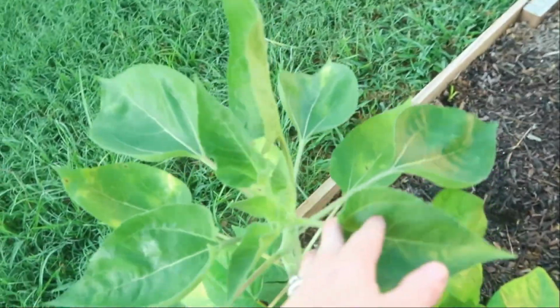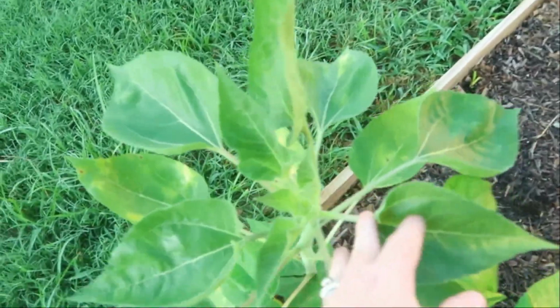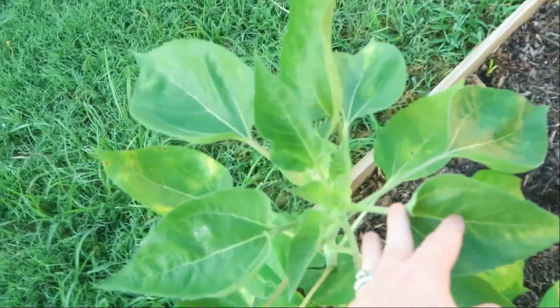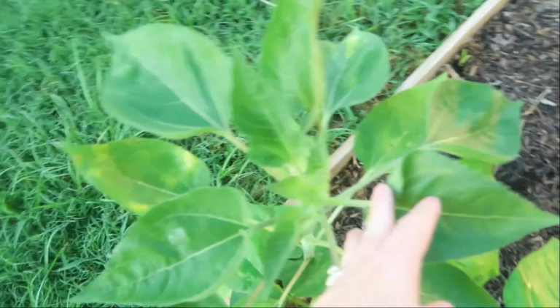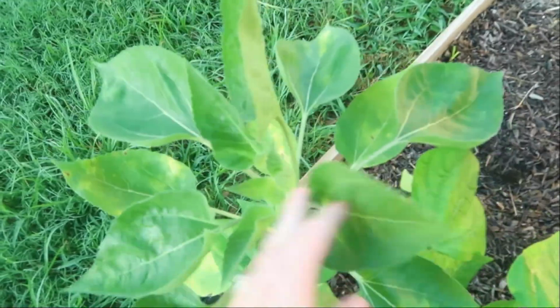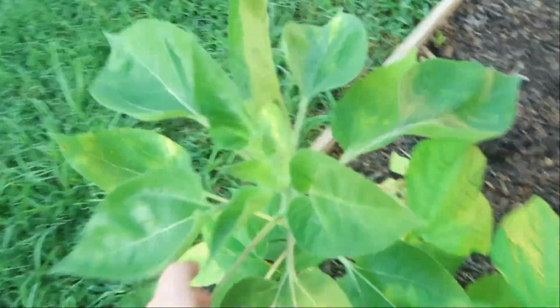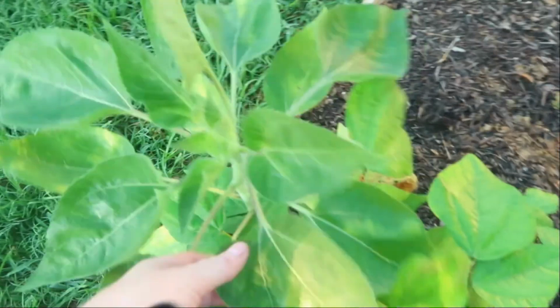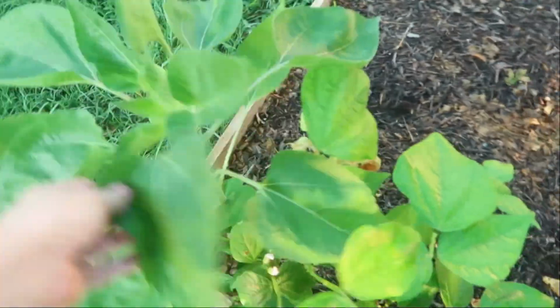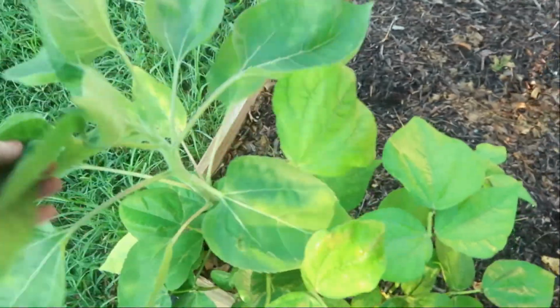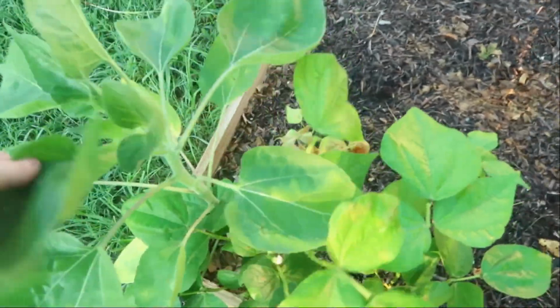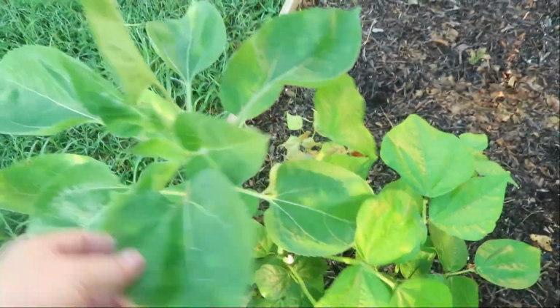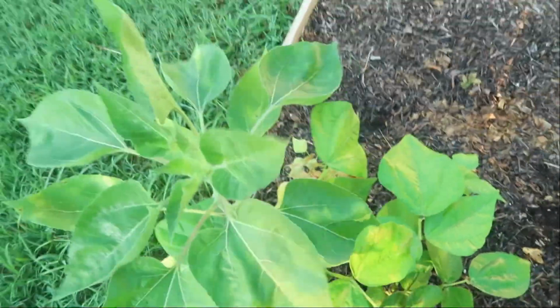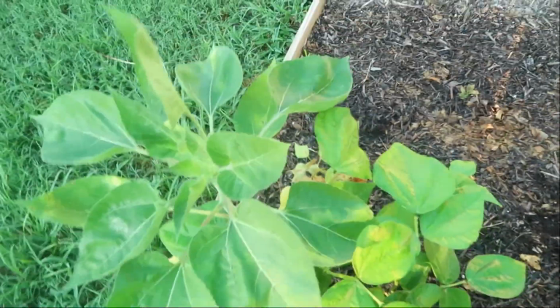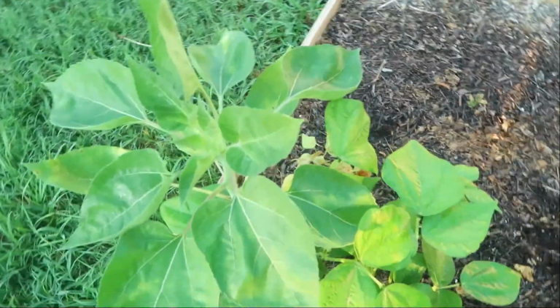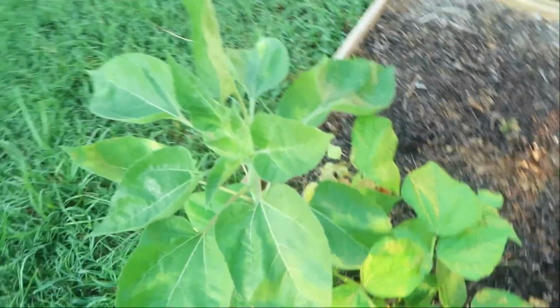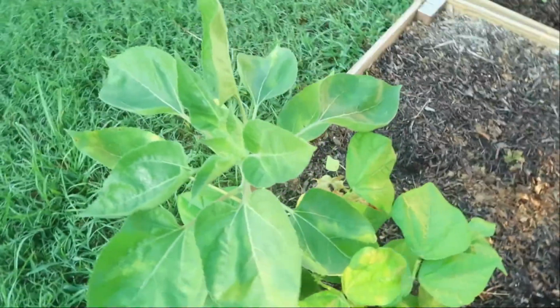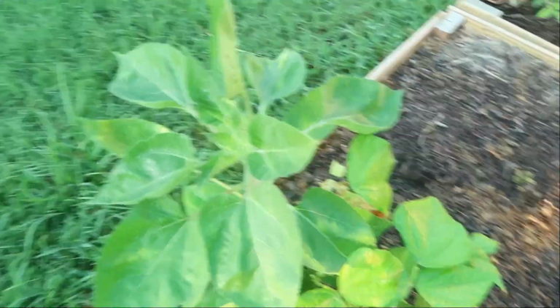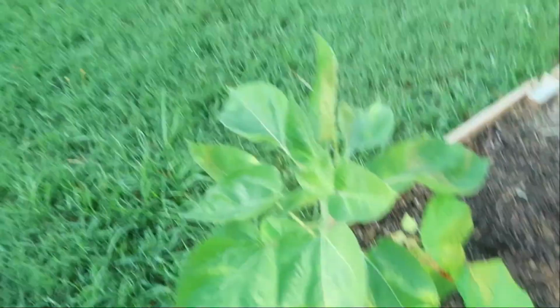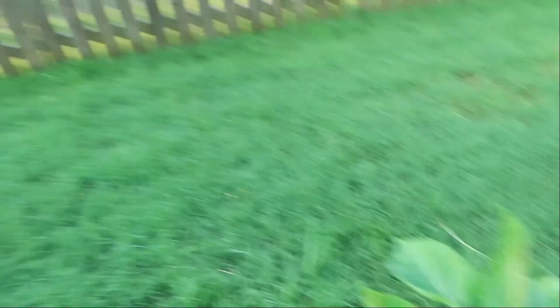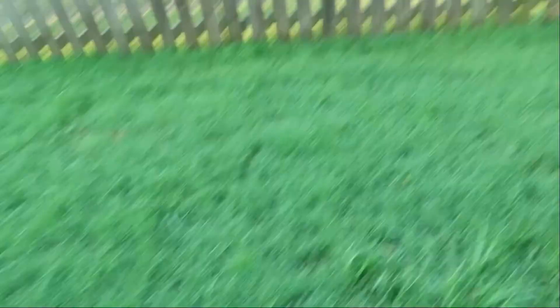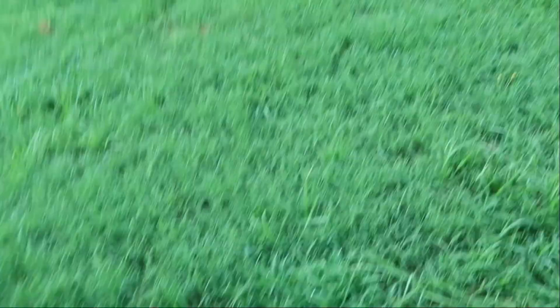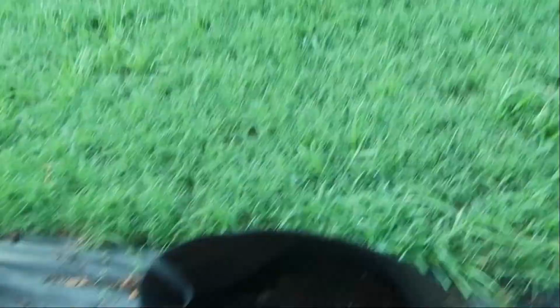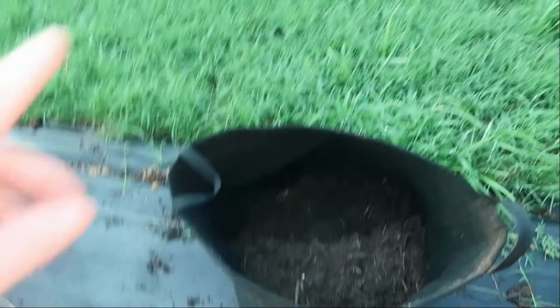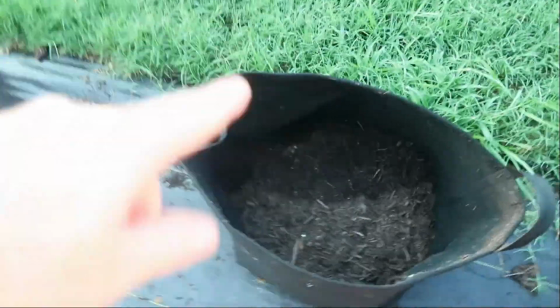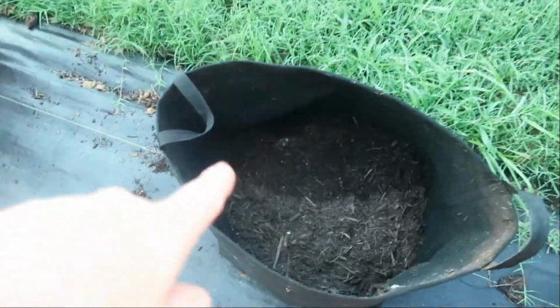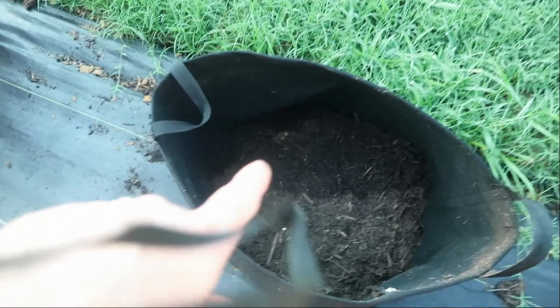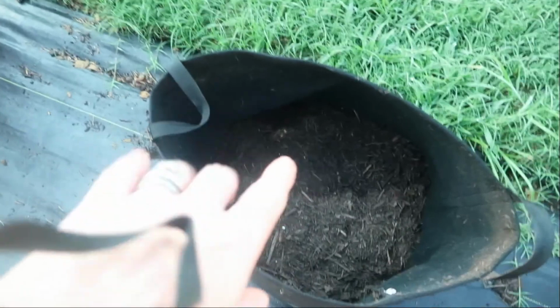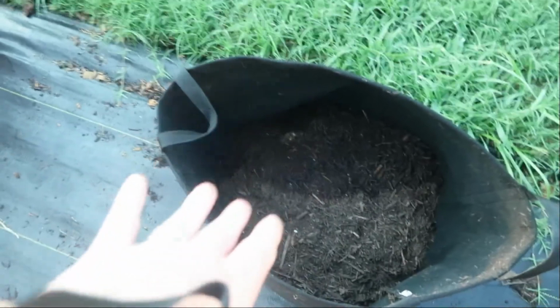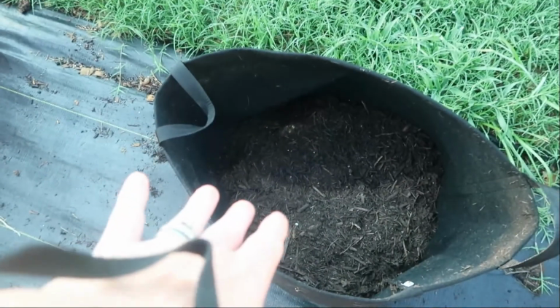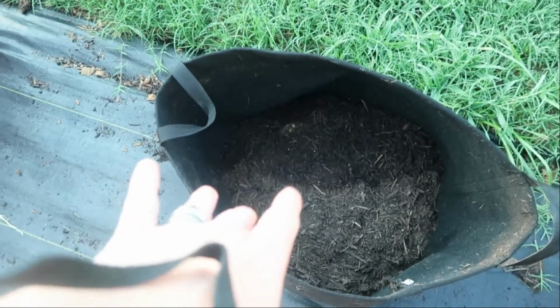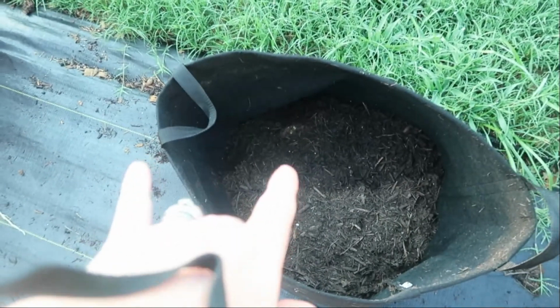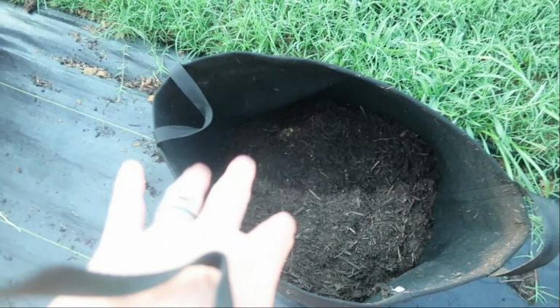This is a sunflower just living its life. I planted more potatoes in here.